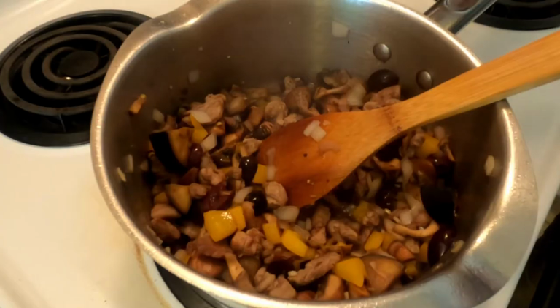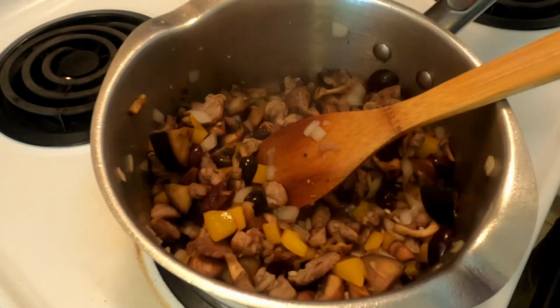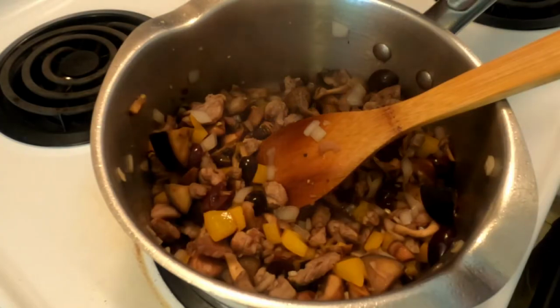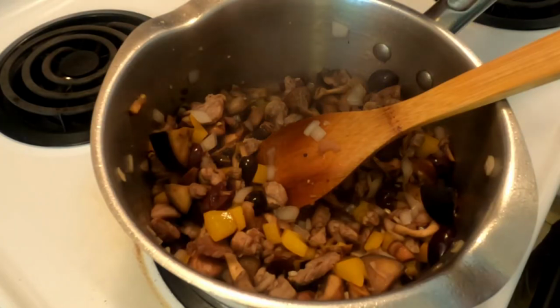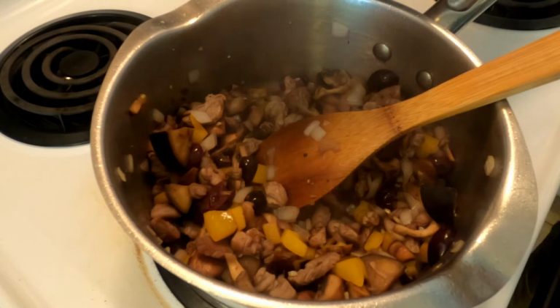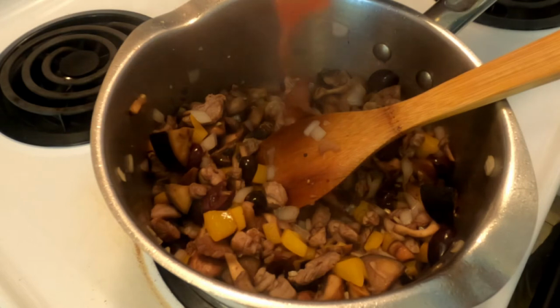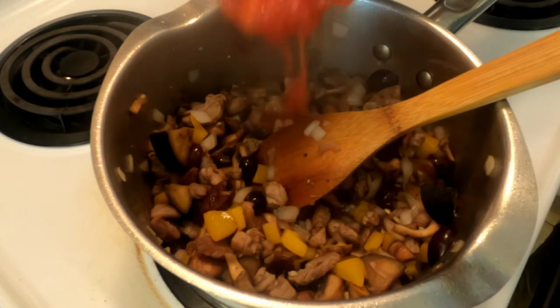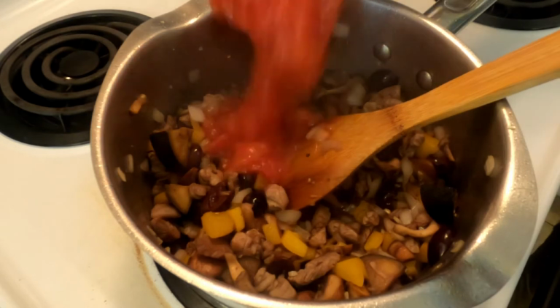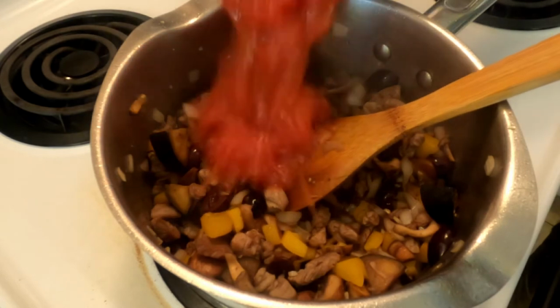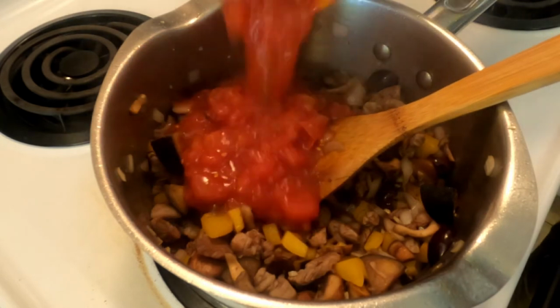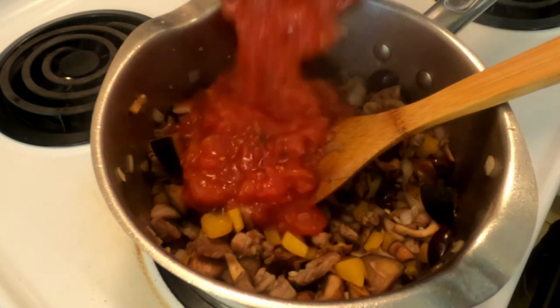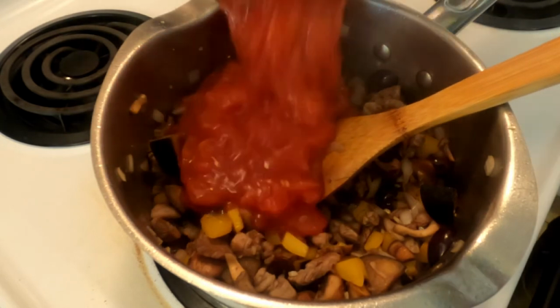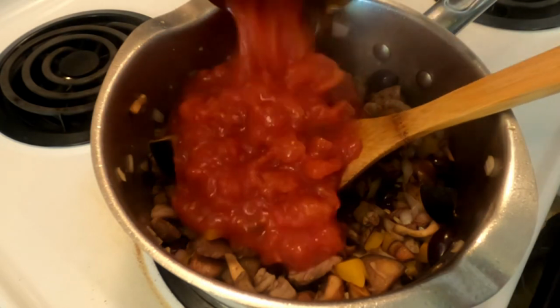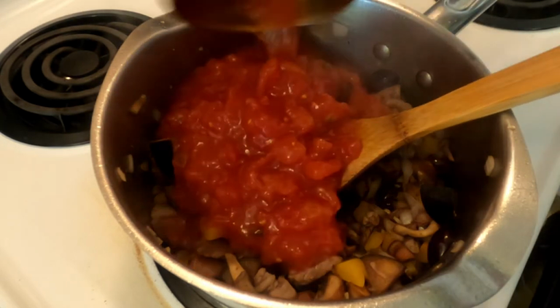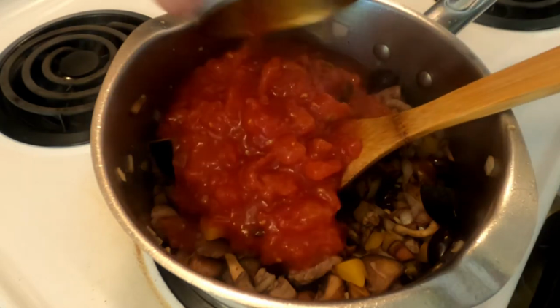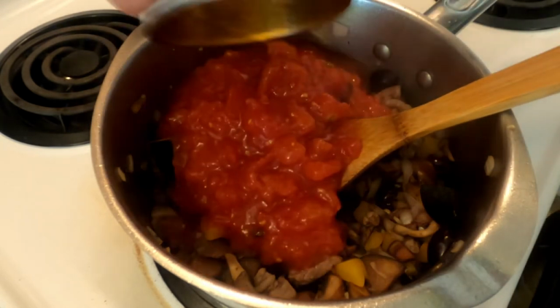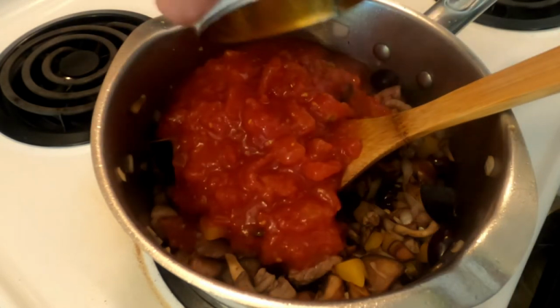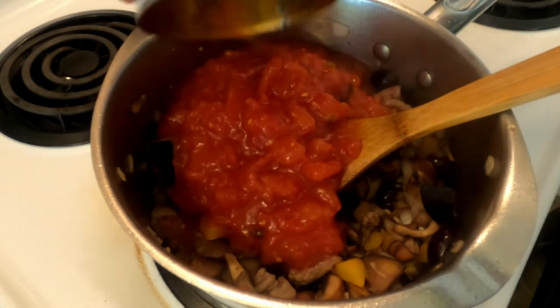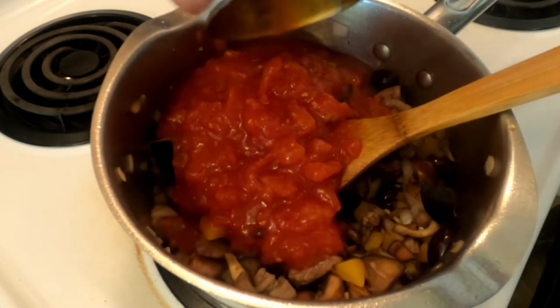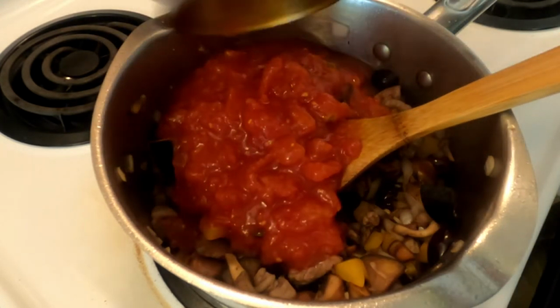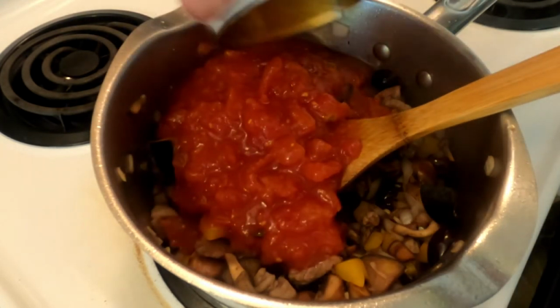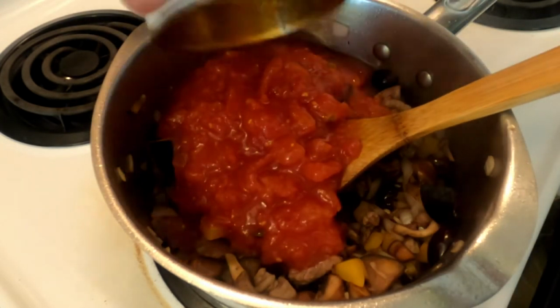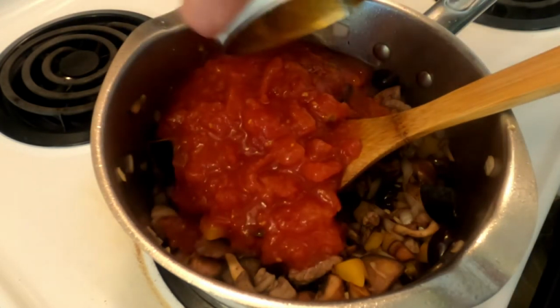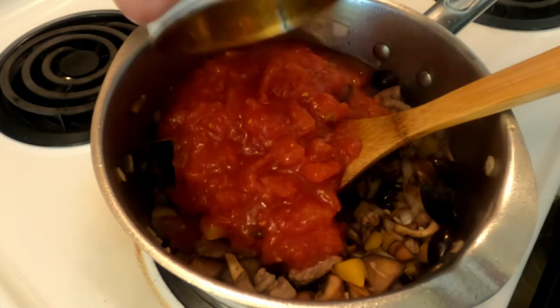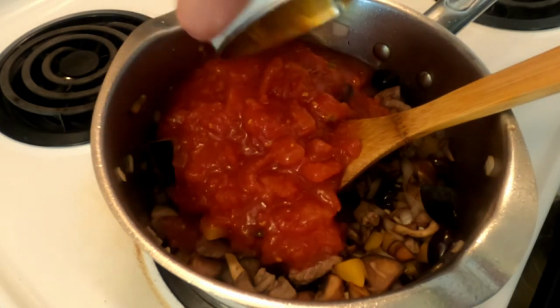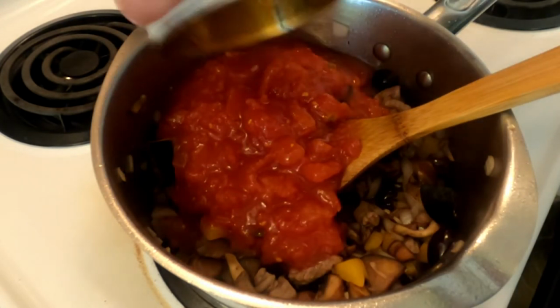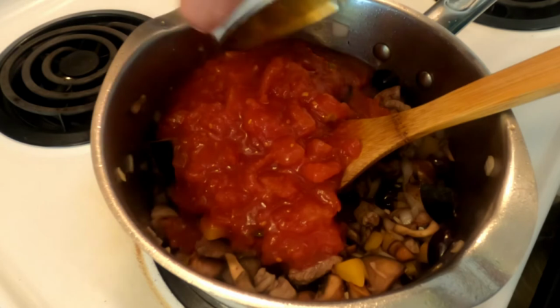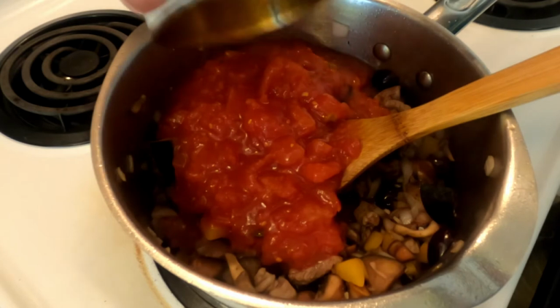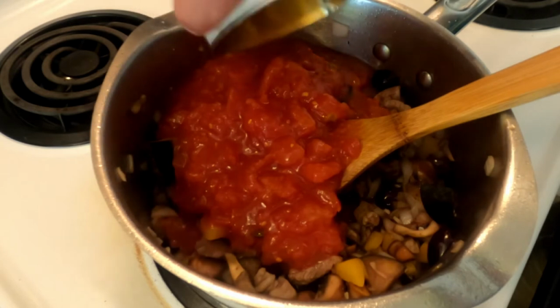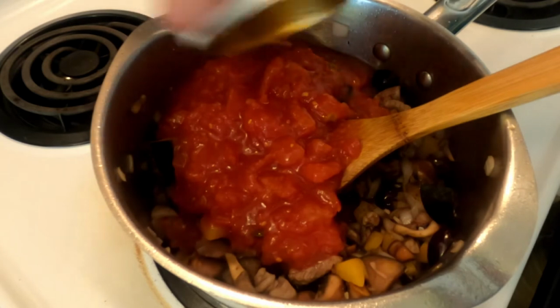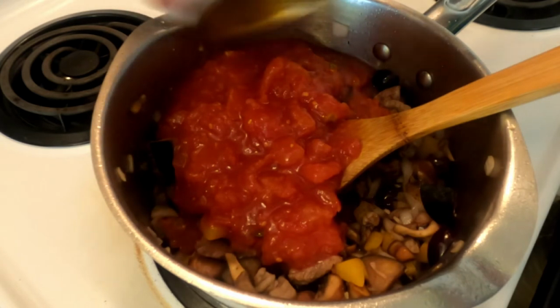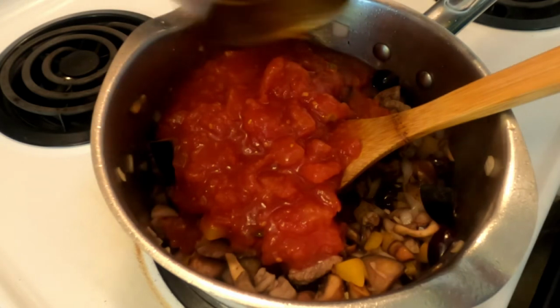Next we're going to add 800 grams of crushed tomatoes — diced, crushed, whatever you prefer.